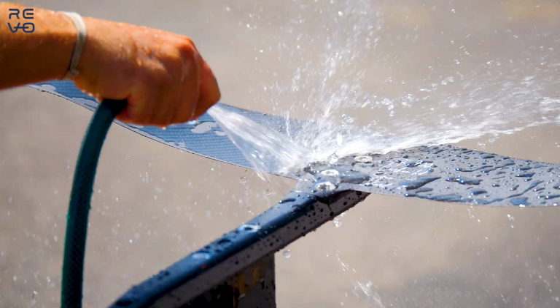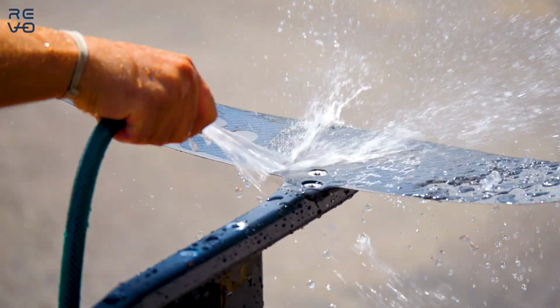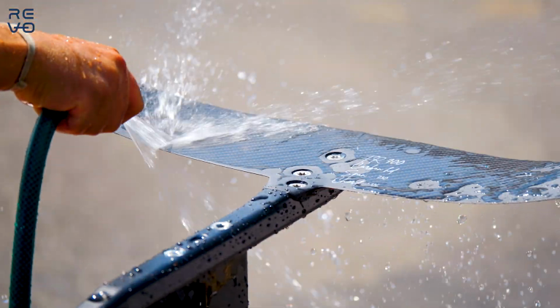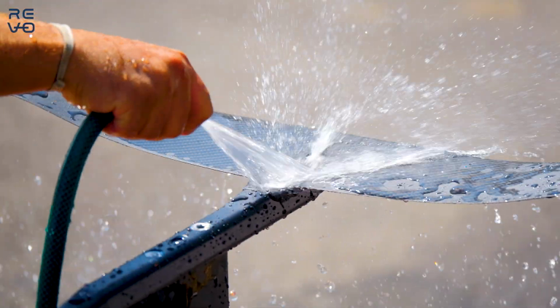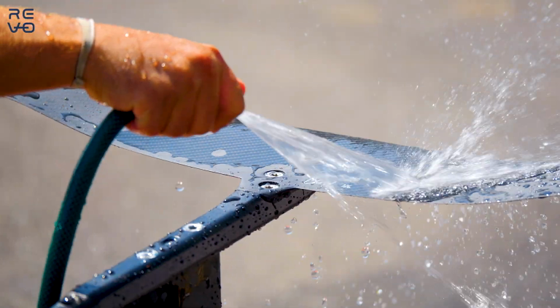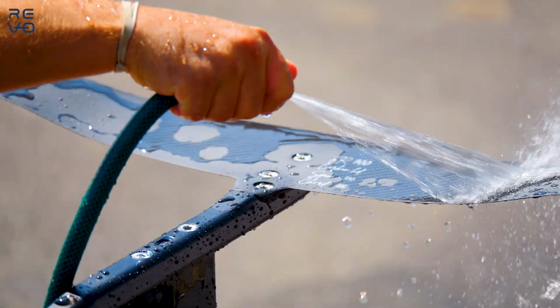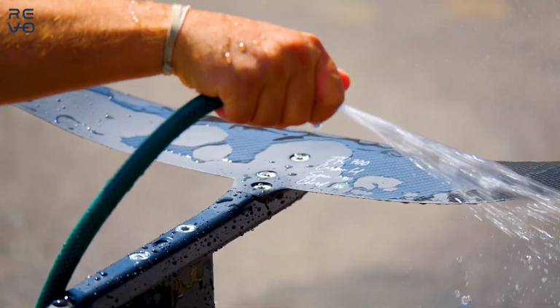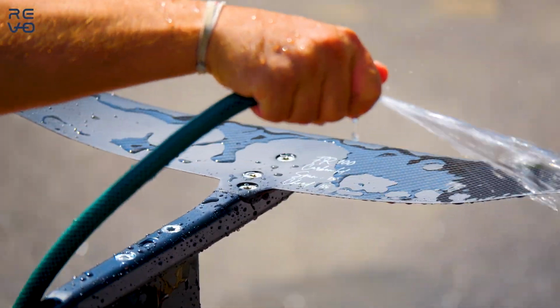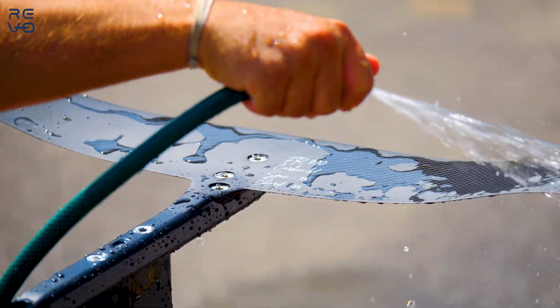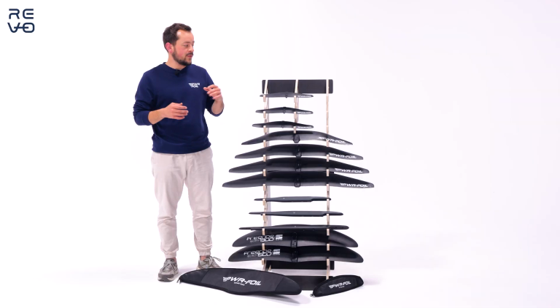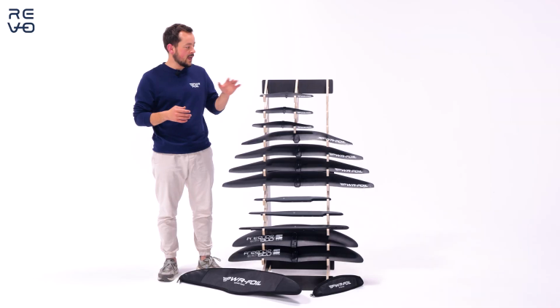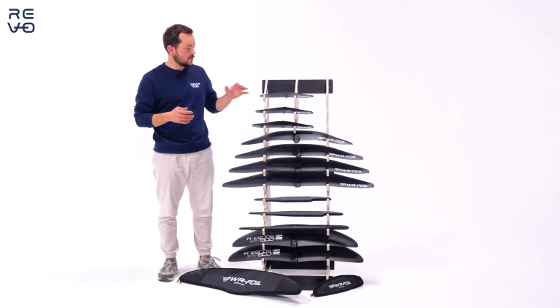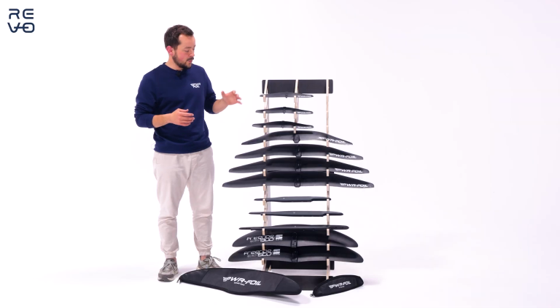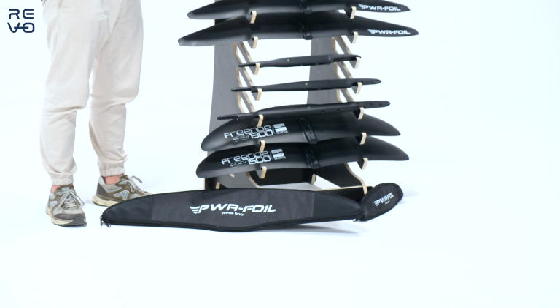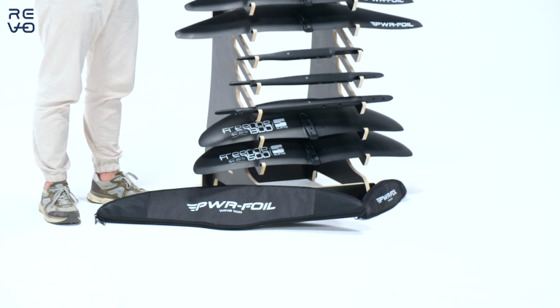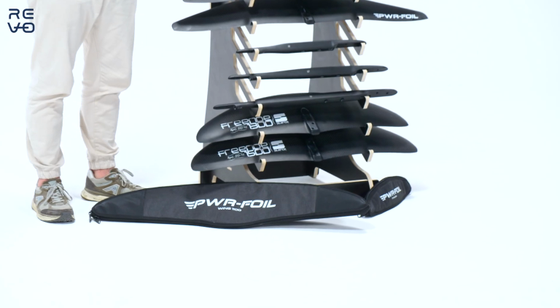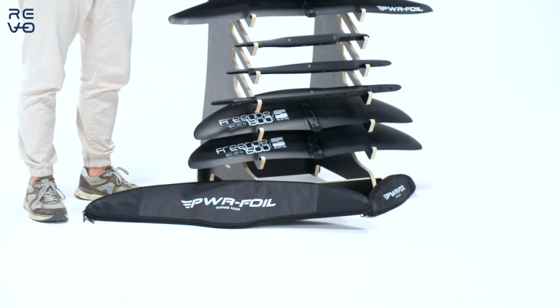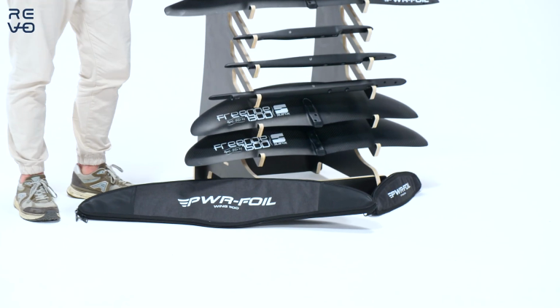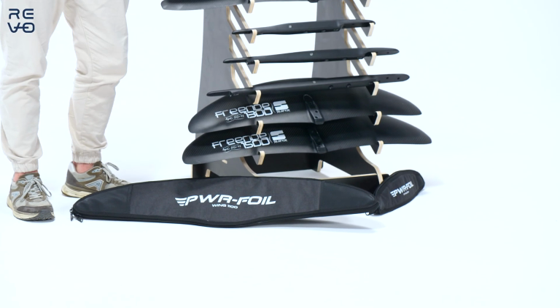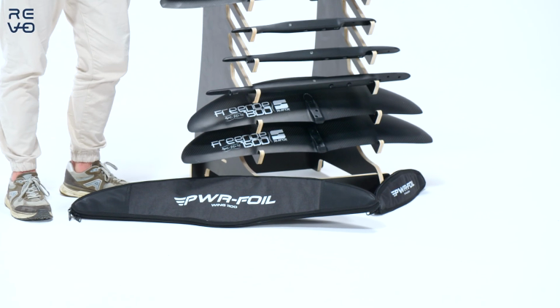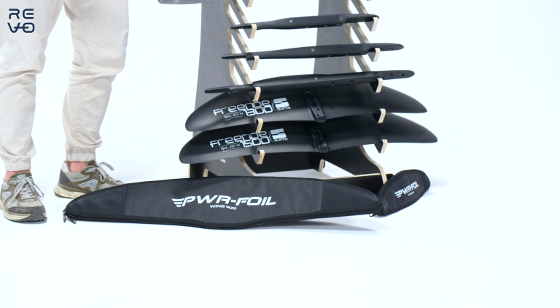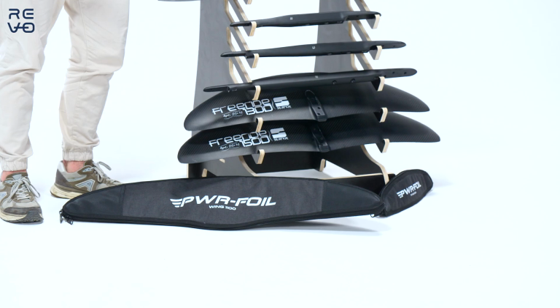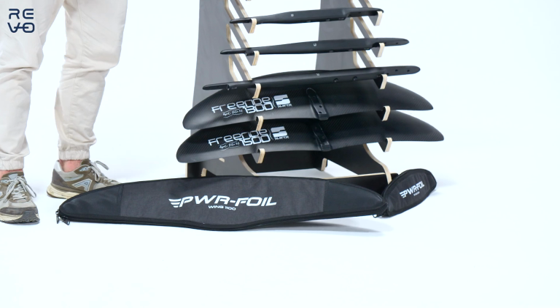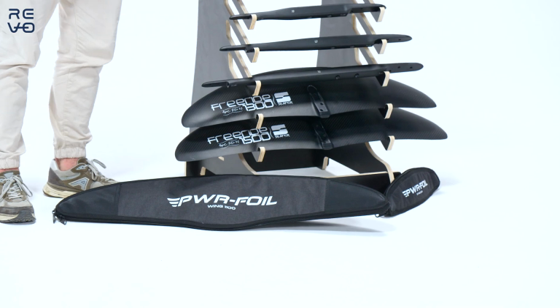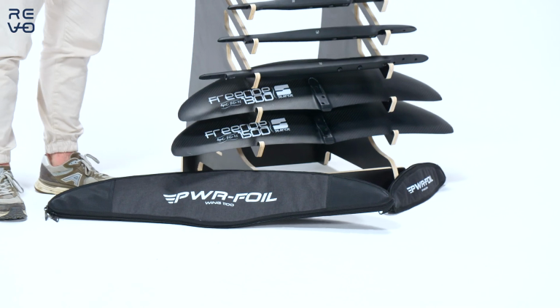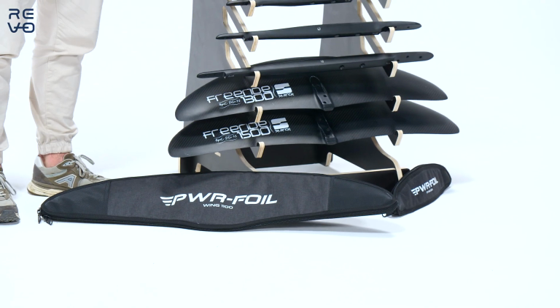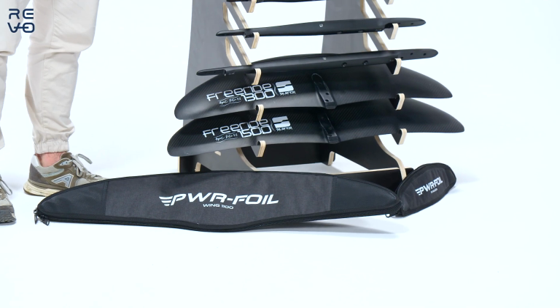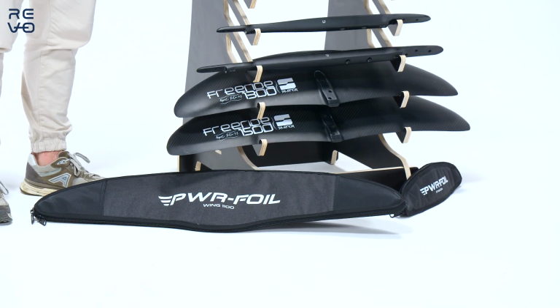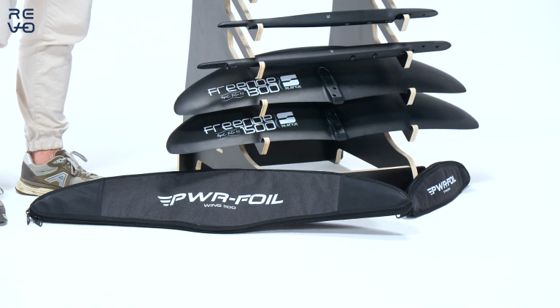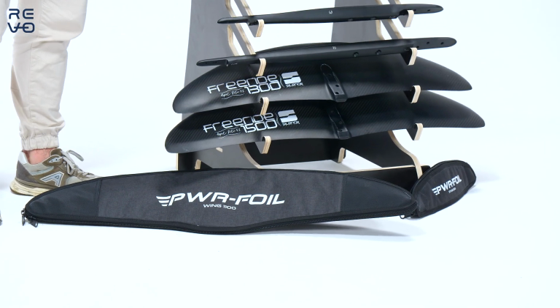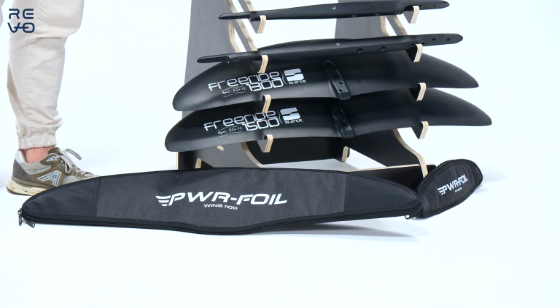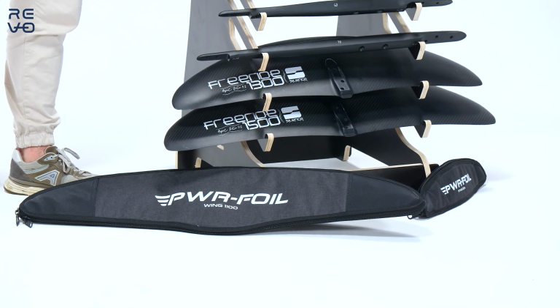And finally, as with everything else, we have accessories like covers to keep your board nice and shiny.